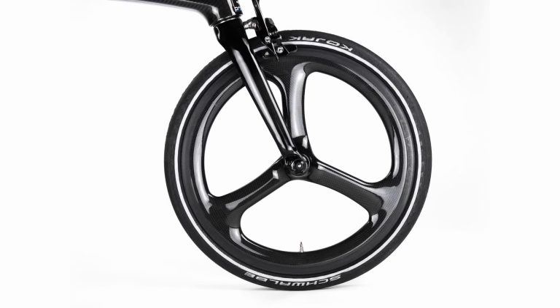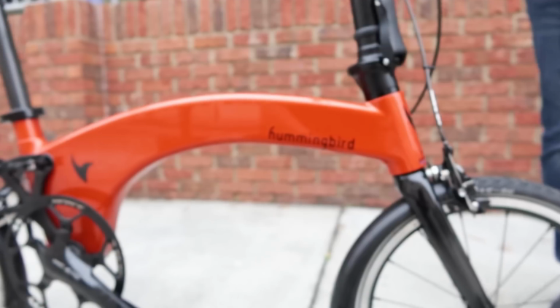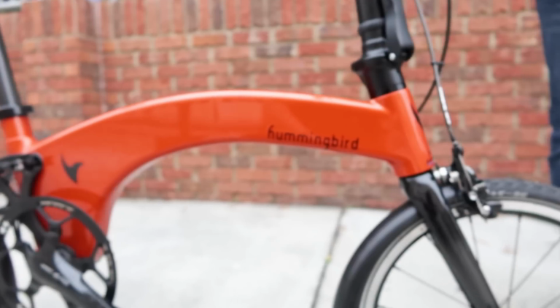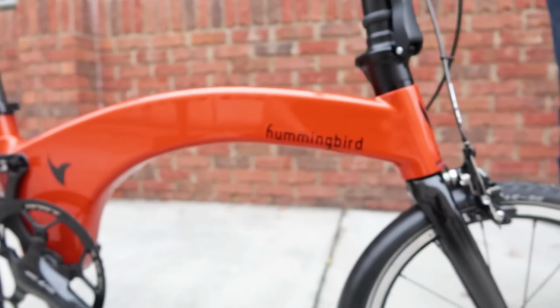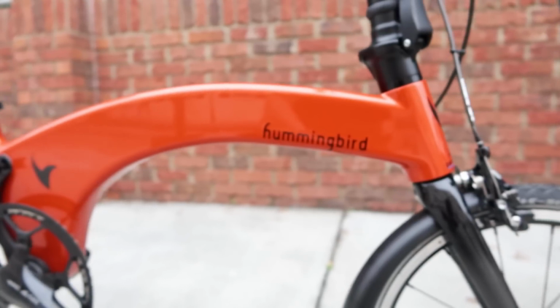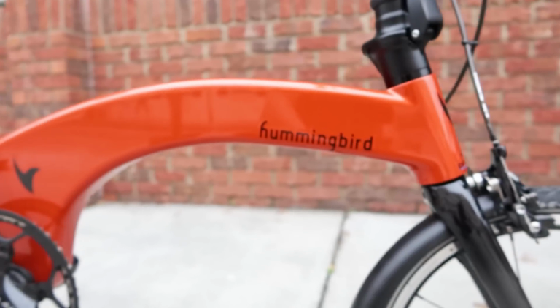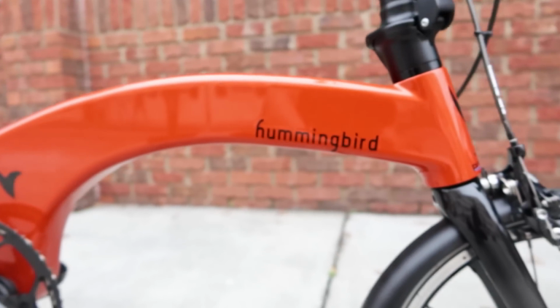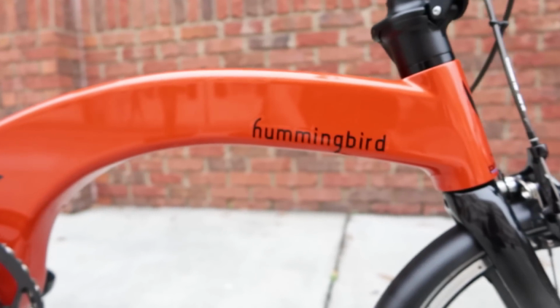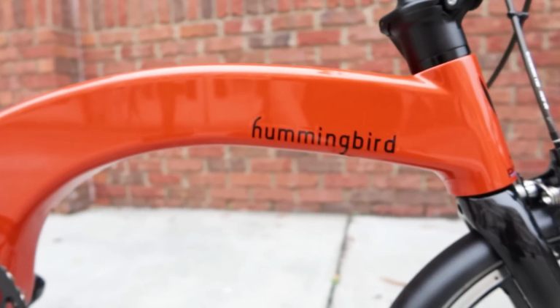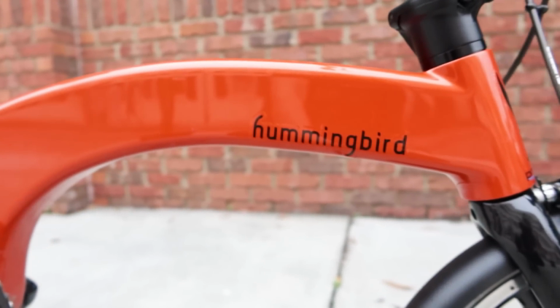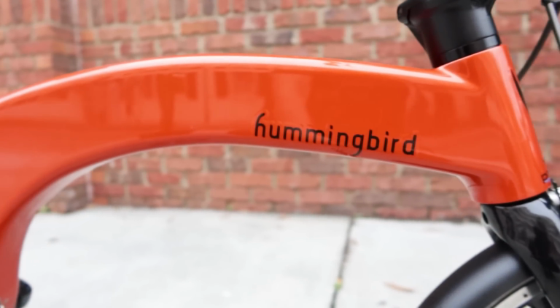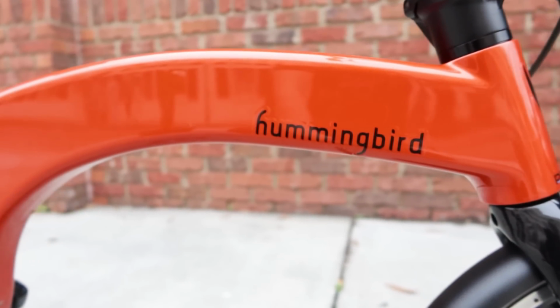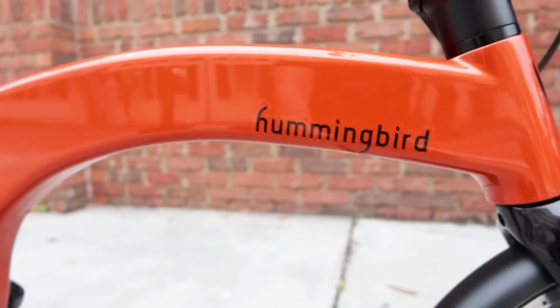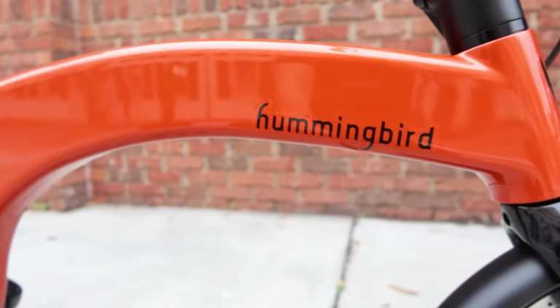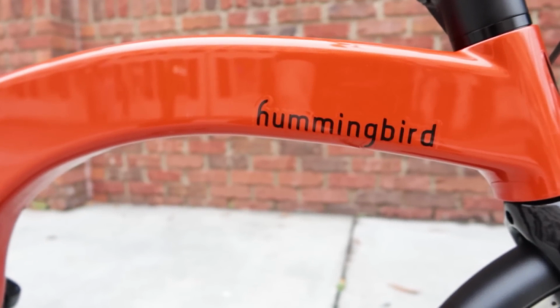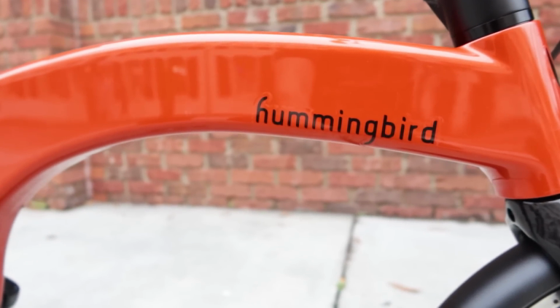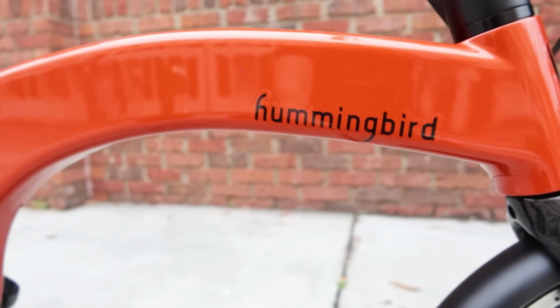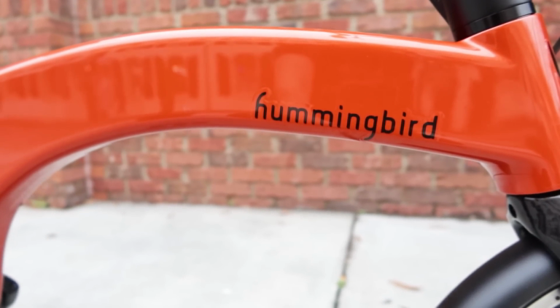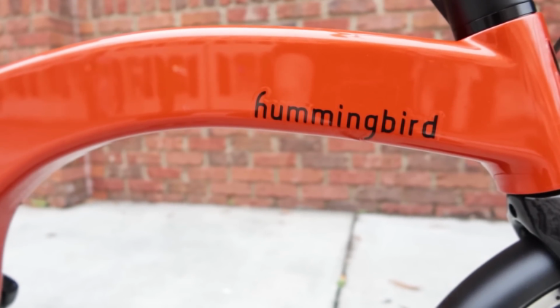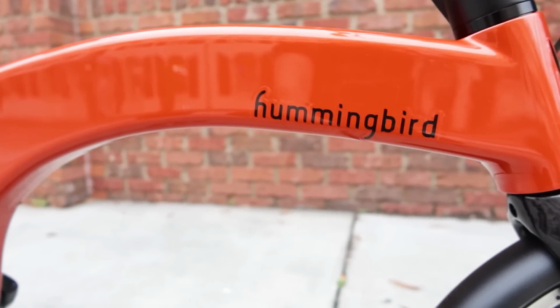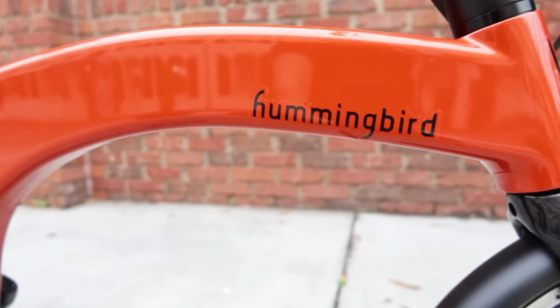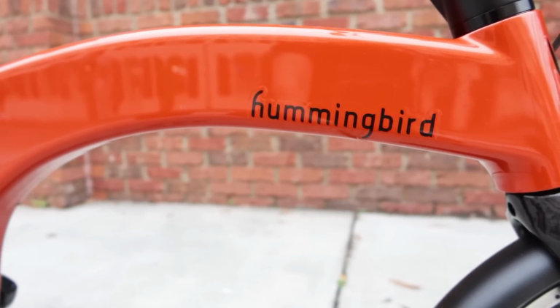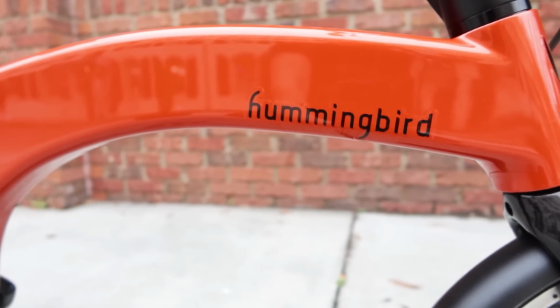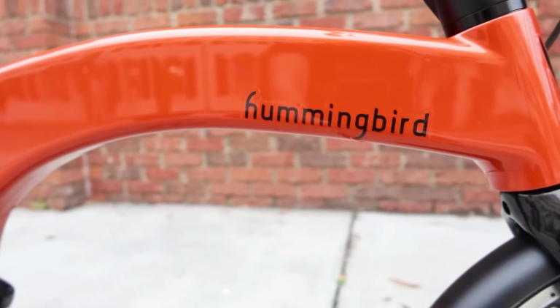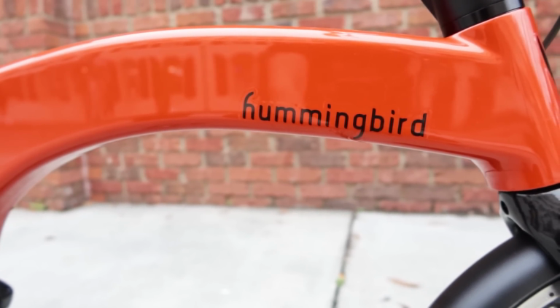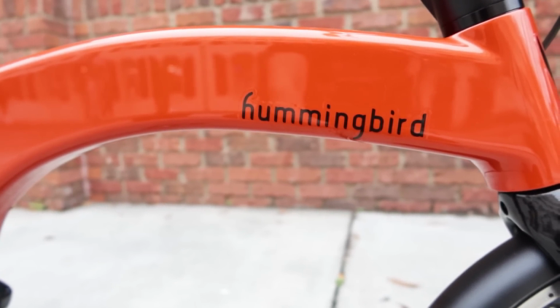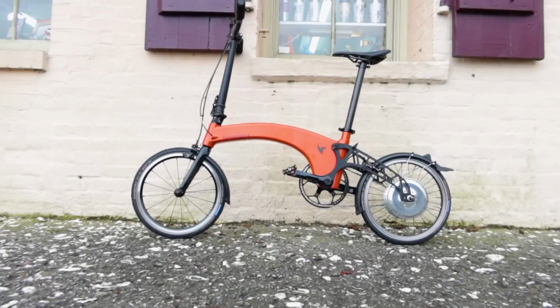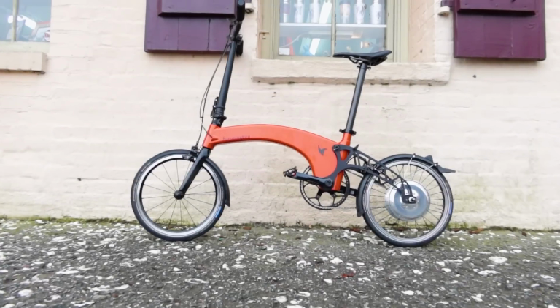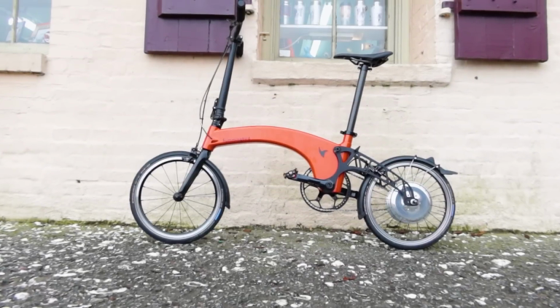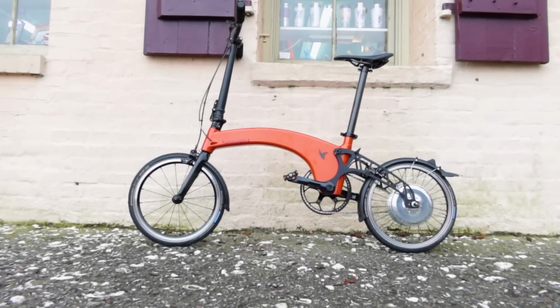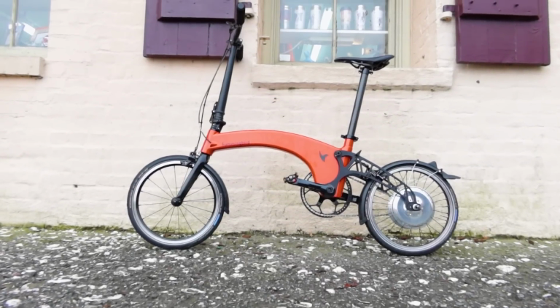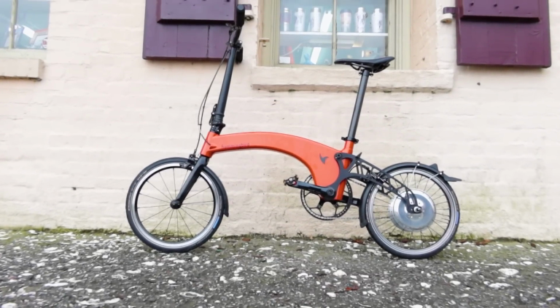The Hummingbird is nimble, light, and responsive, and solves many of the problems that commuters have — now if it weren't so expensive.